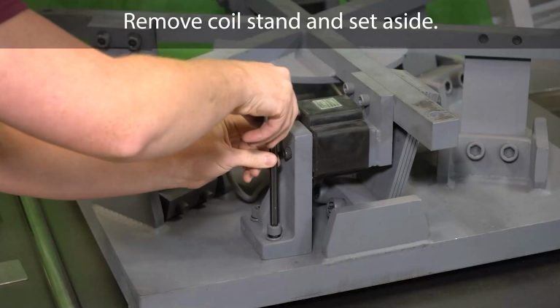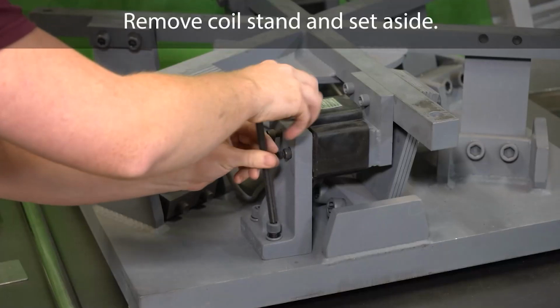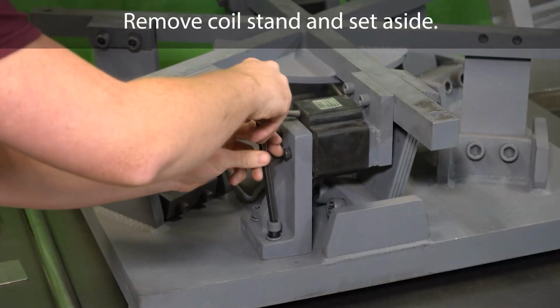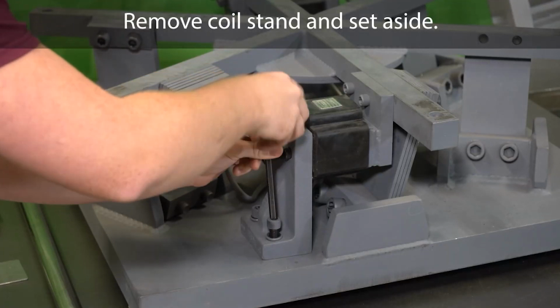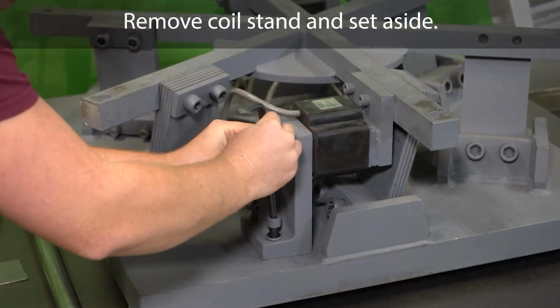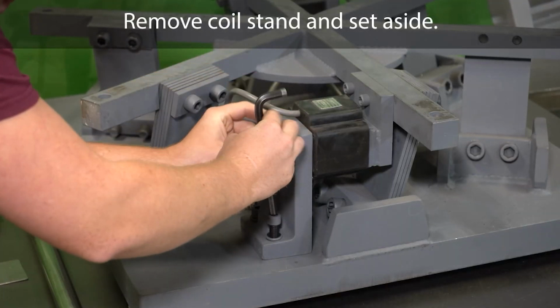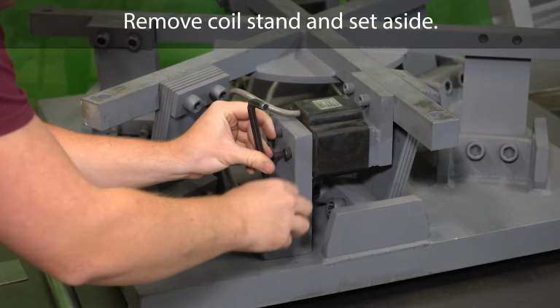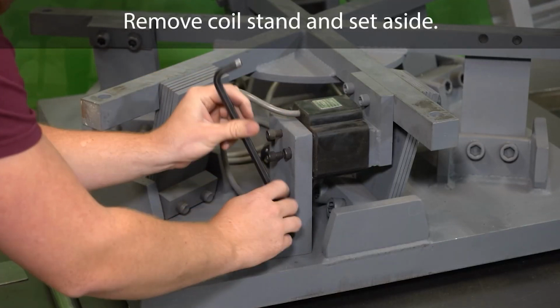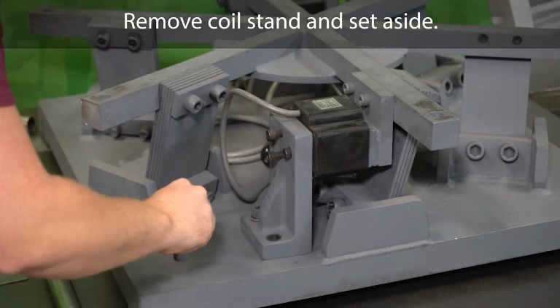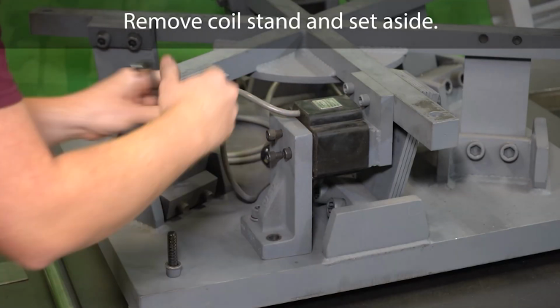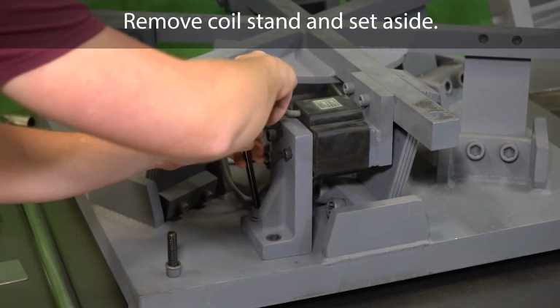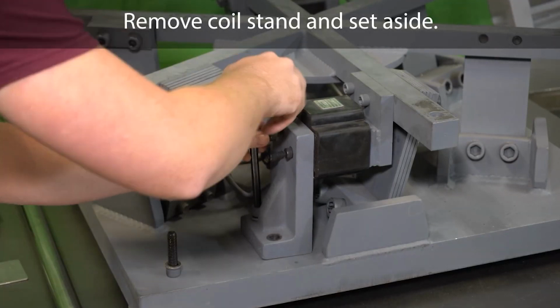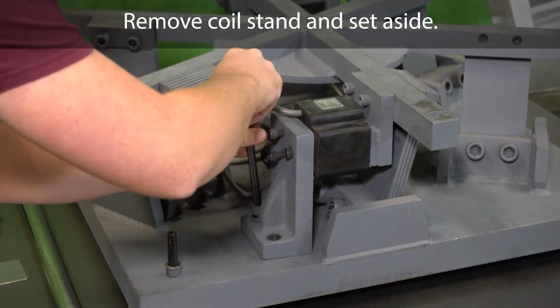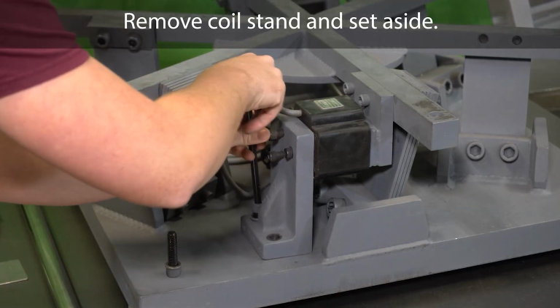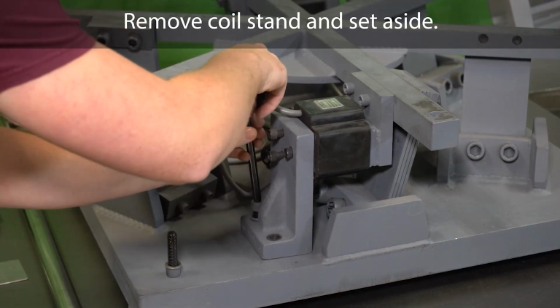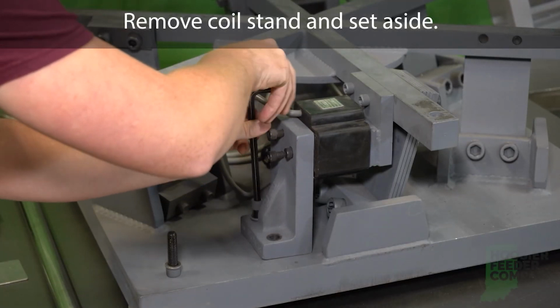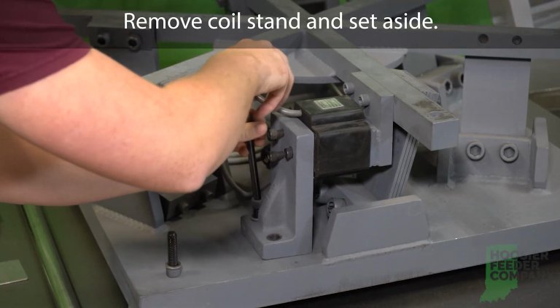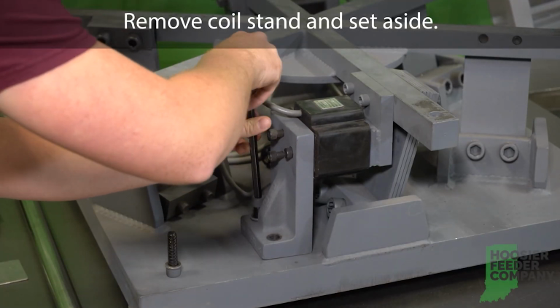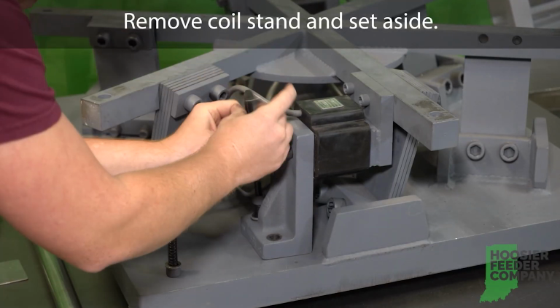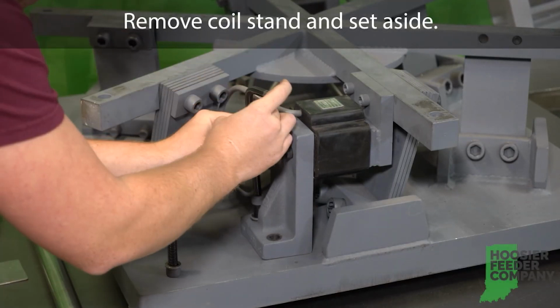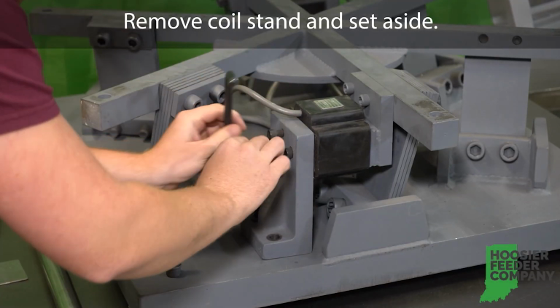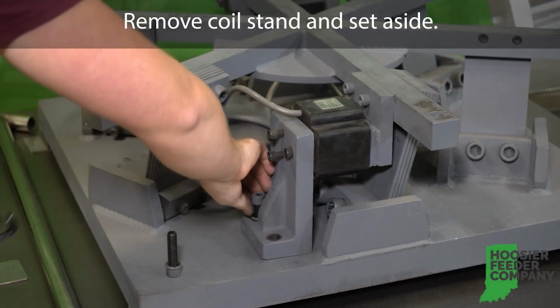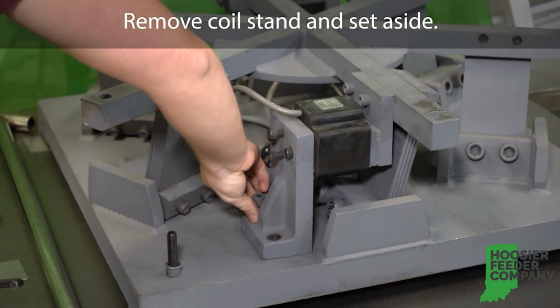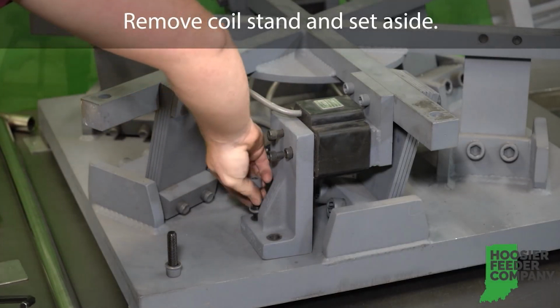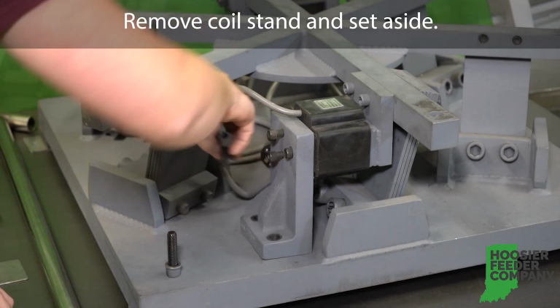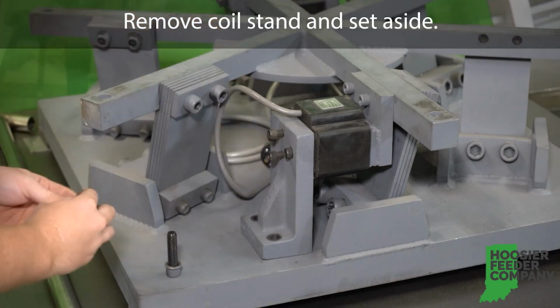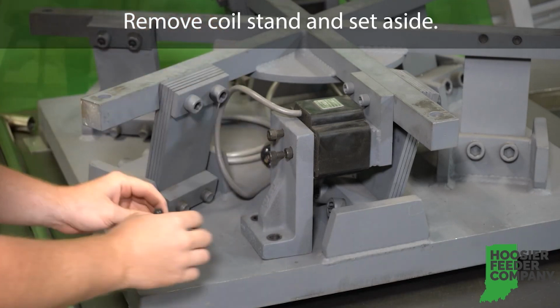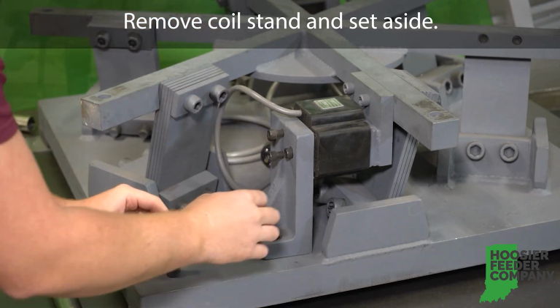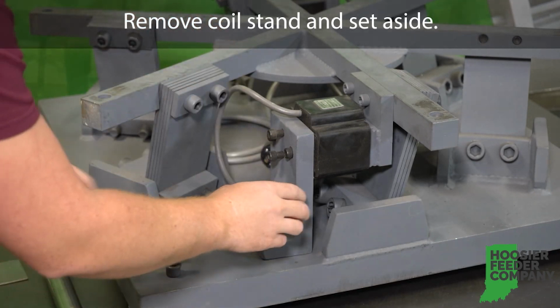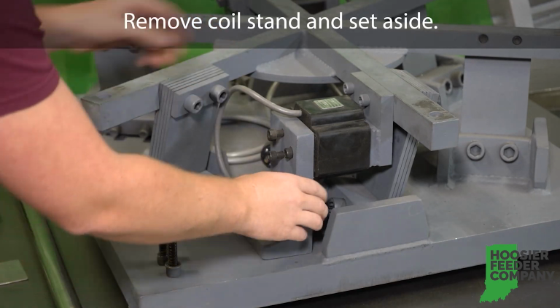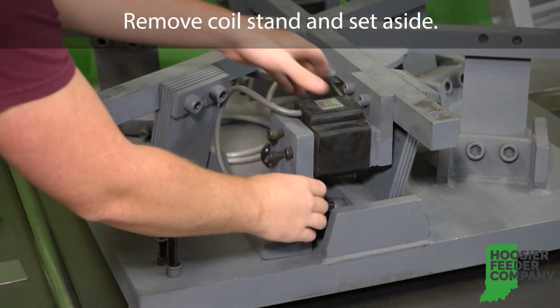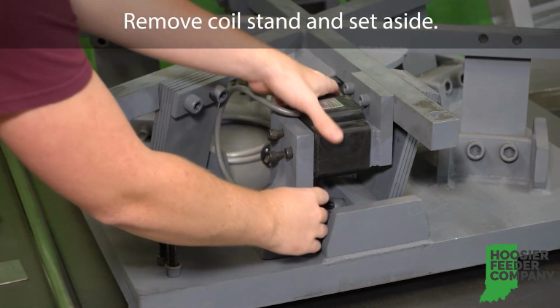How to add a spring instead of a coil gap. Step one: remove the coil stand and set aside.